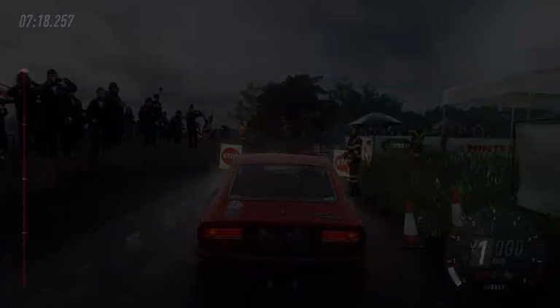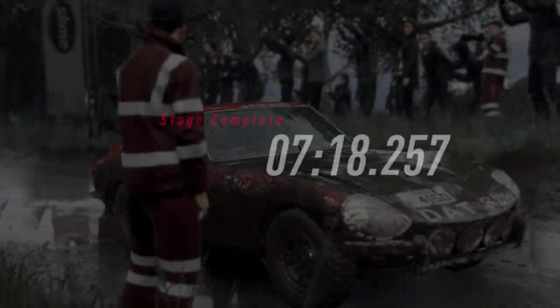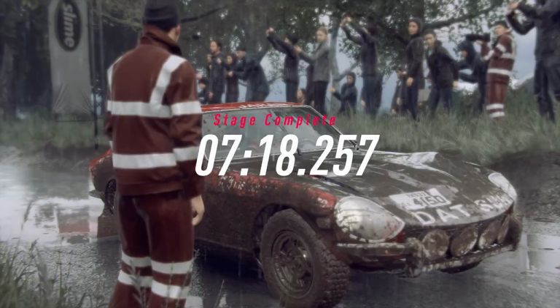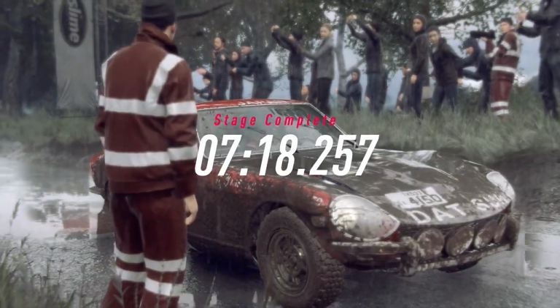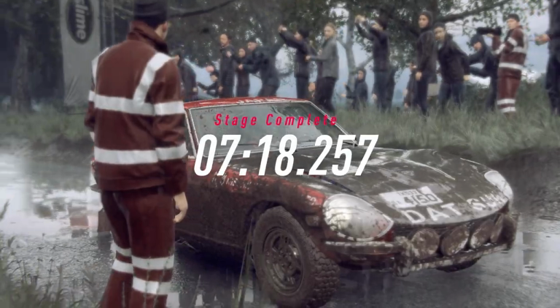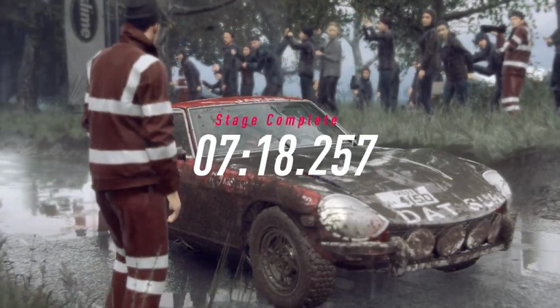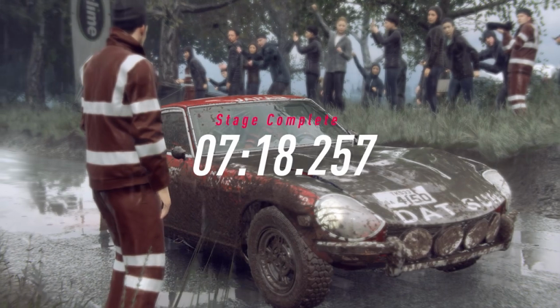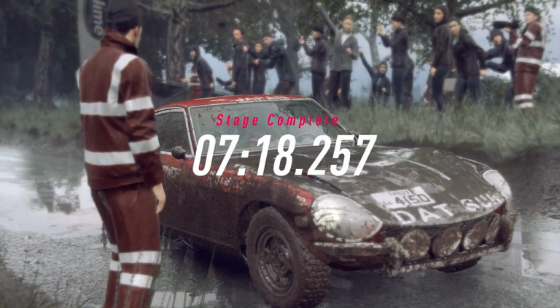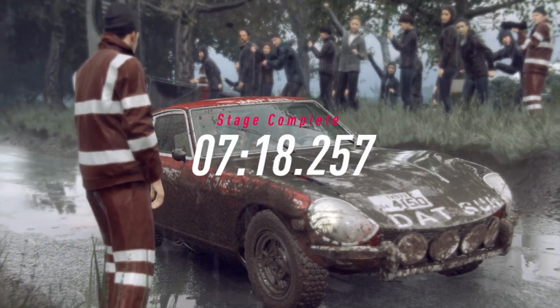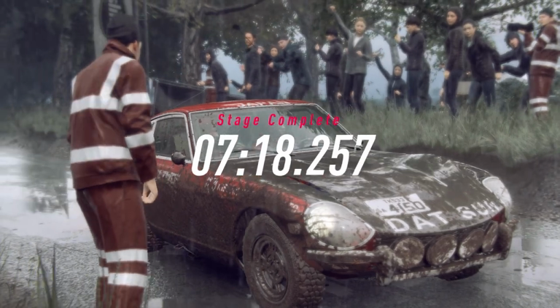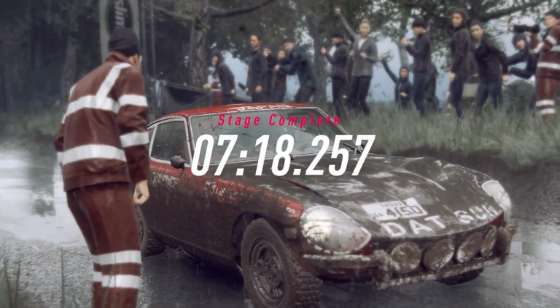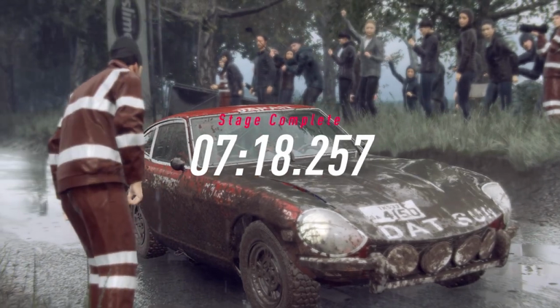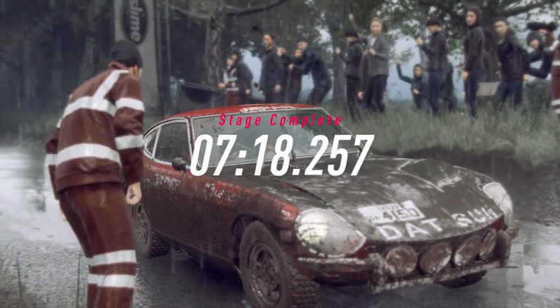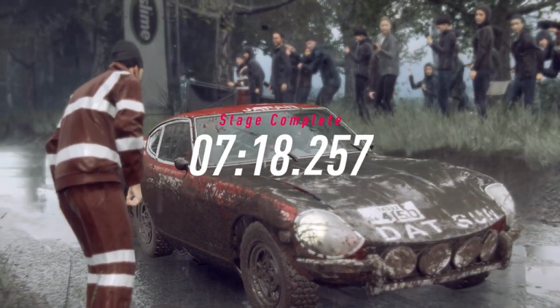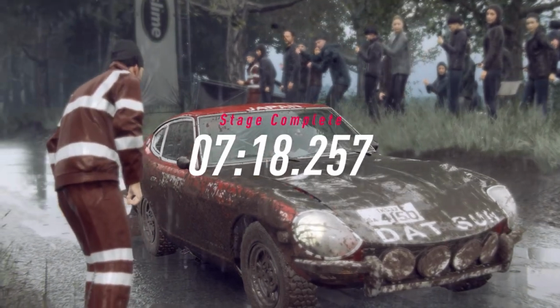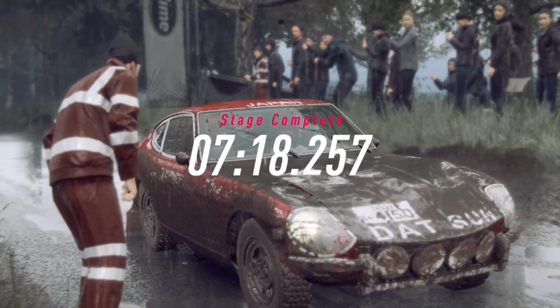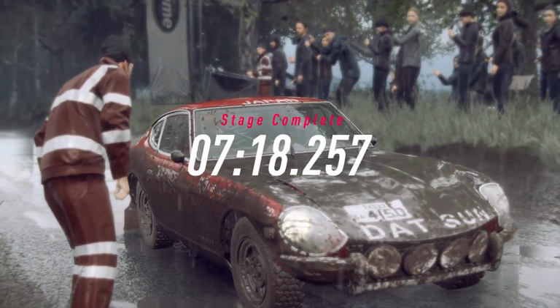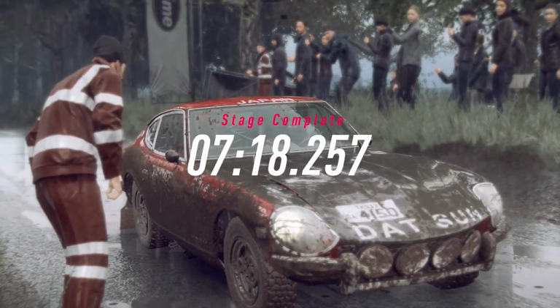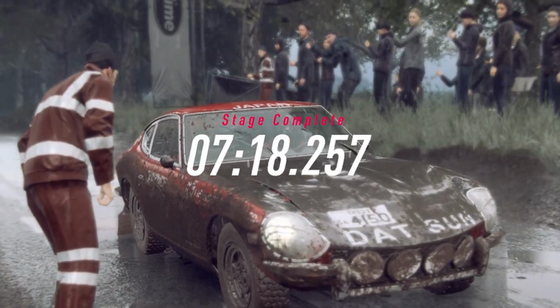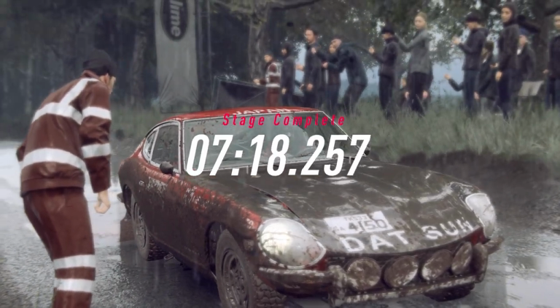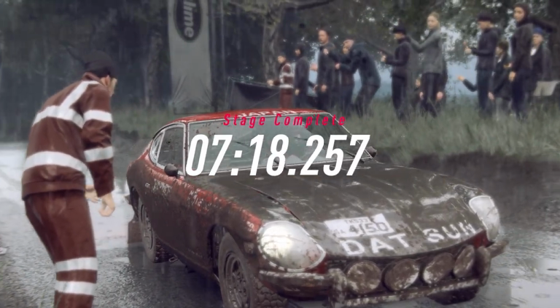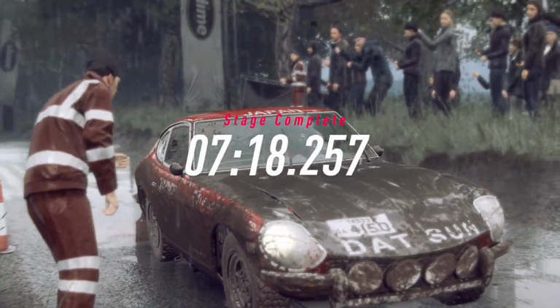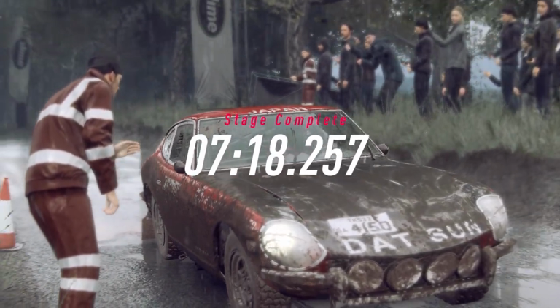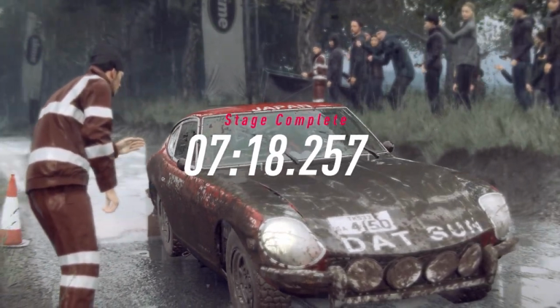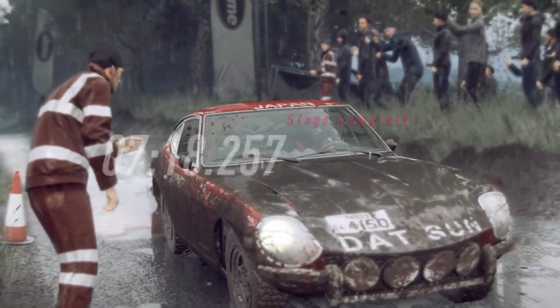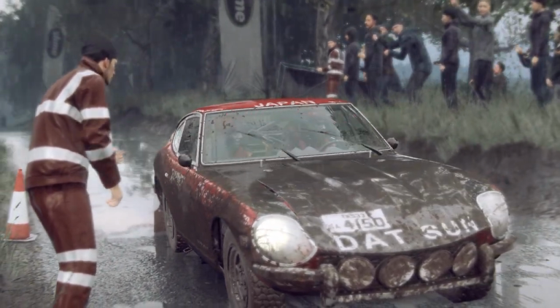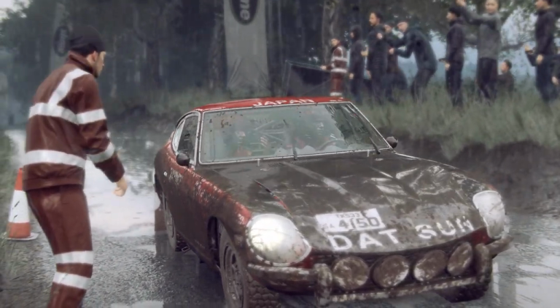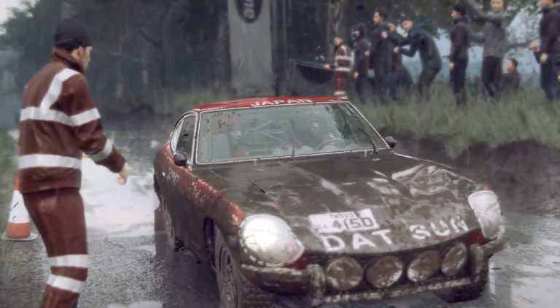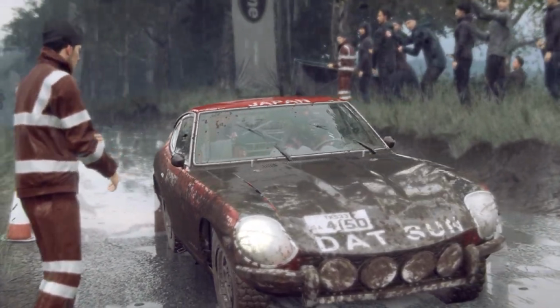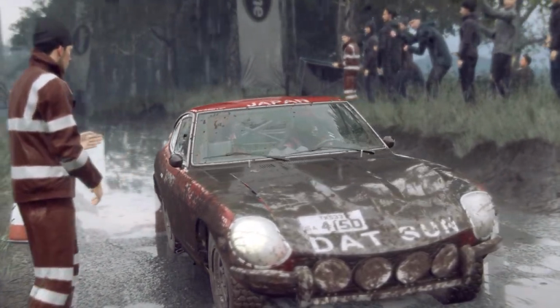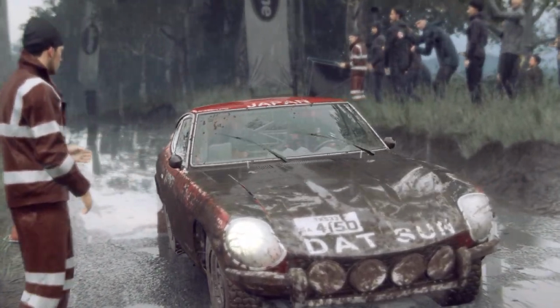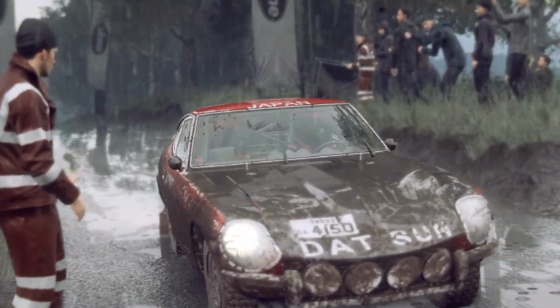How did the car feel in that stage? Do you want to make any set up changes at the next service?